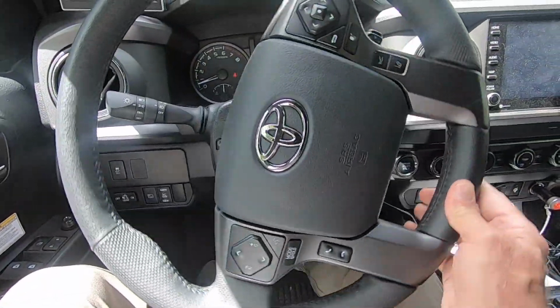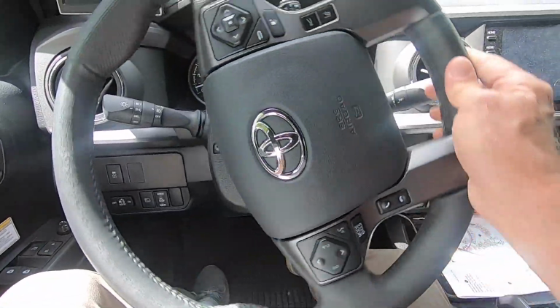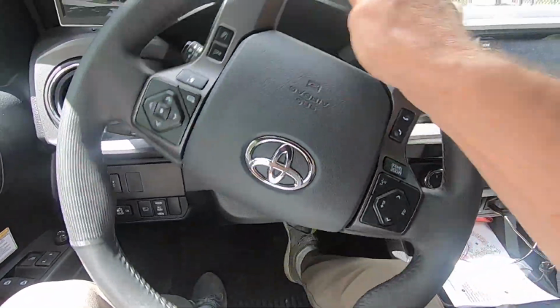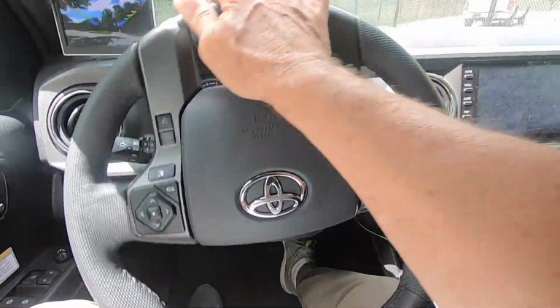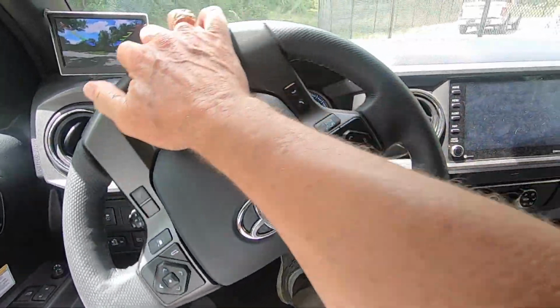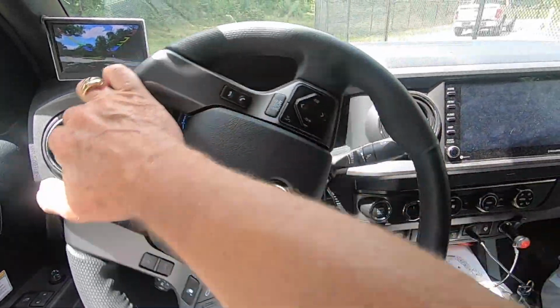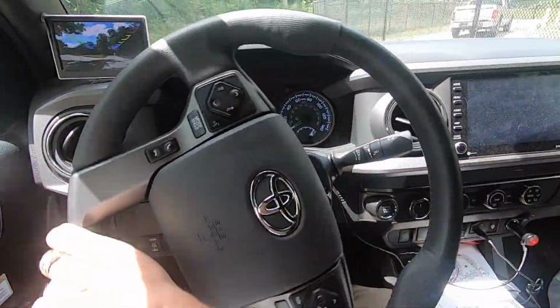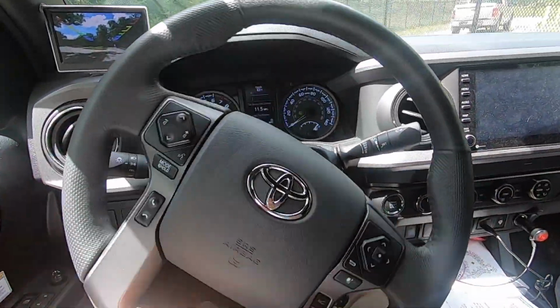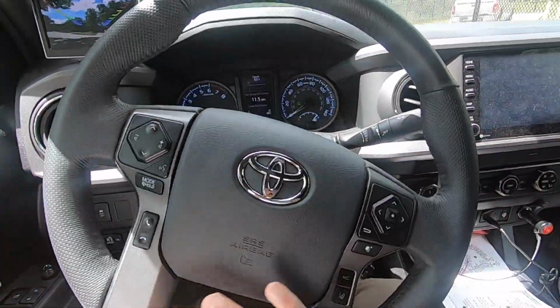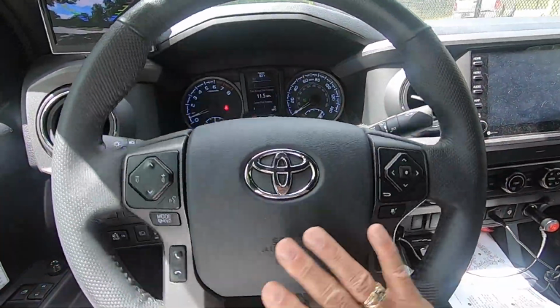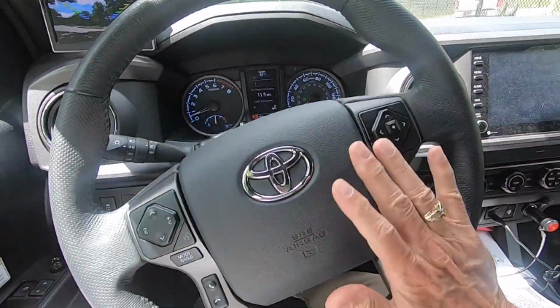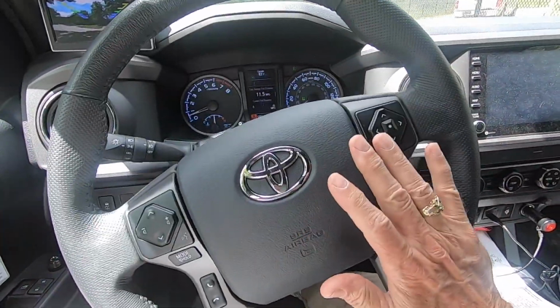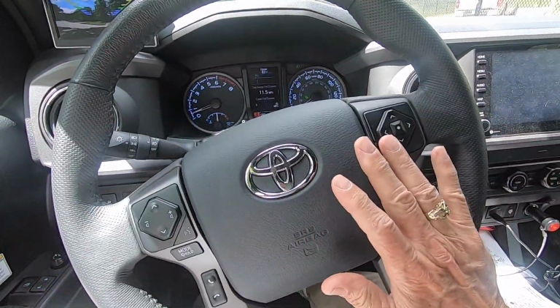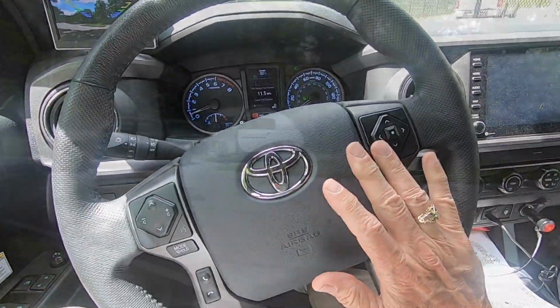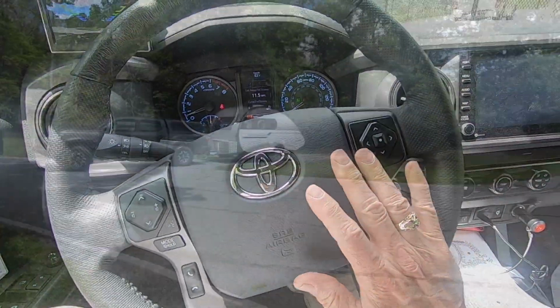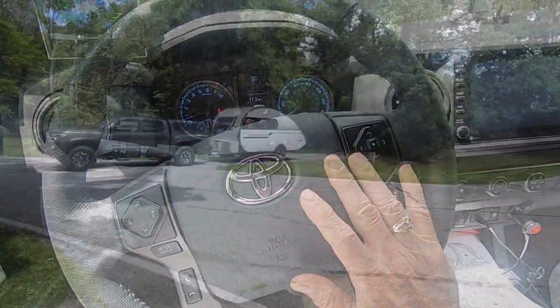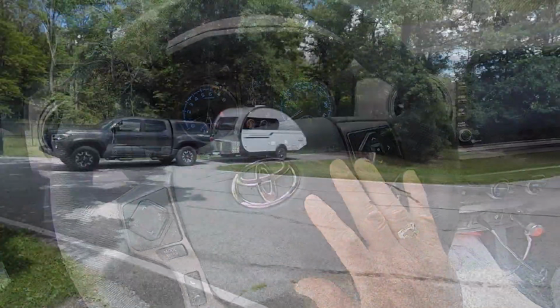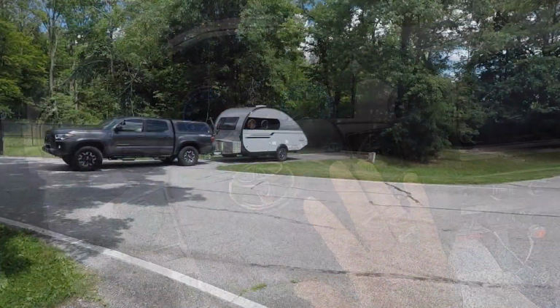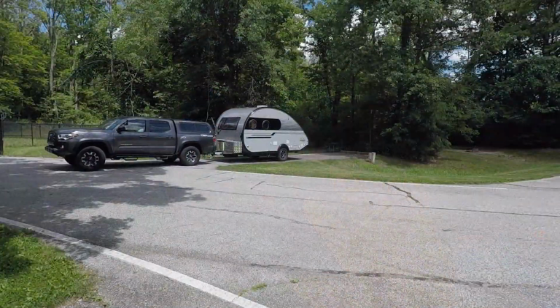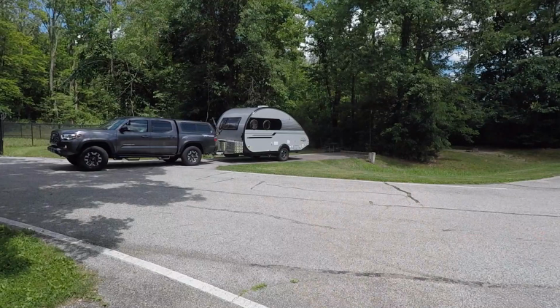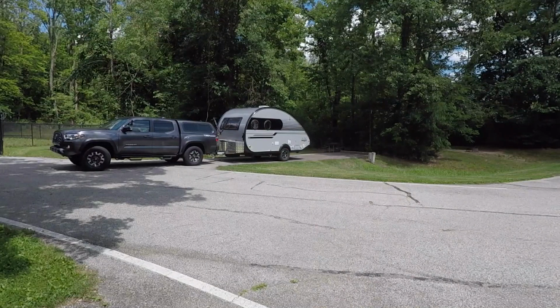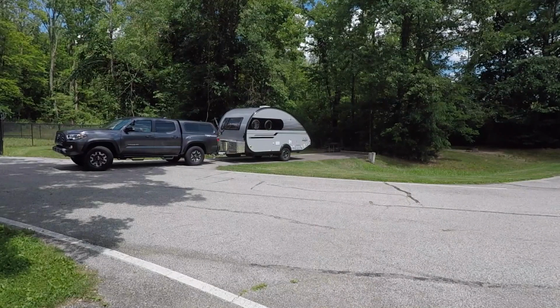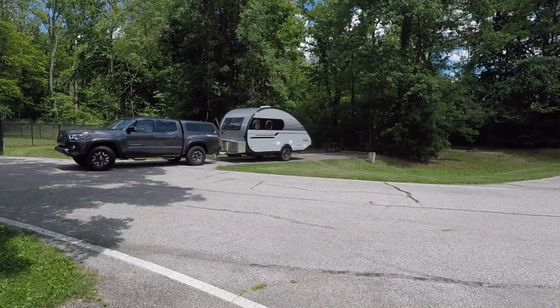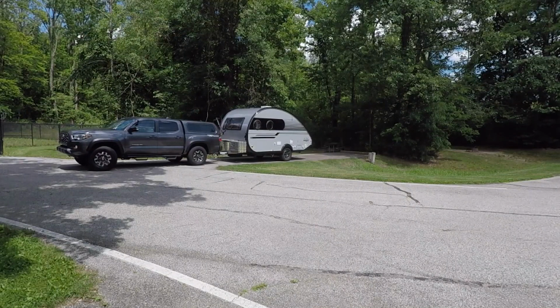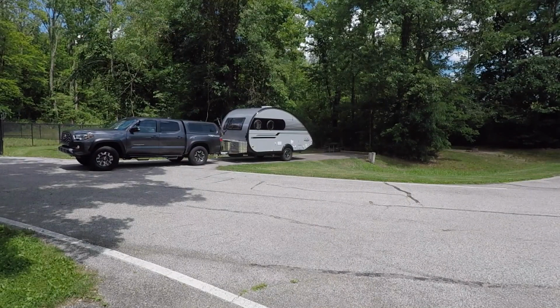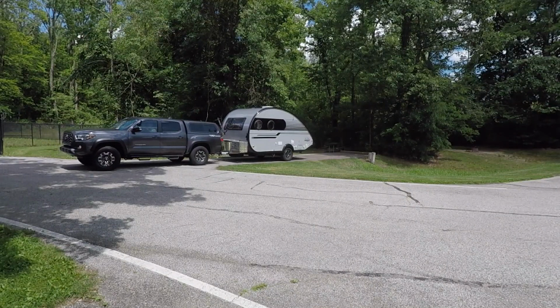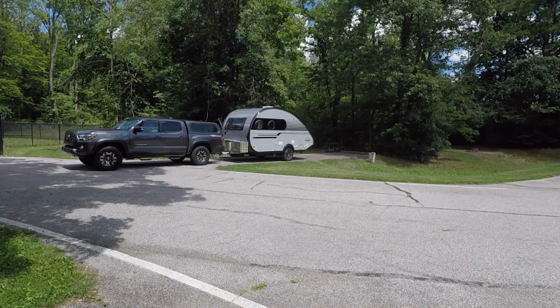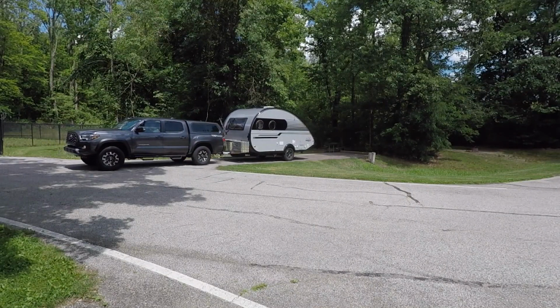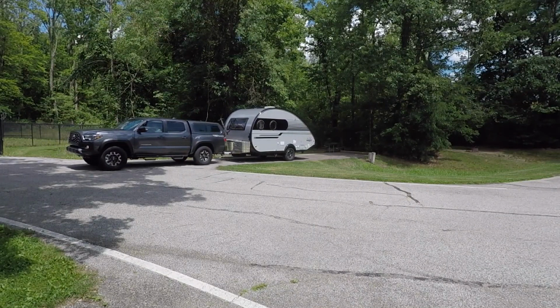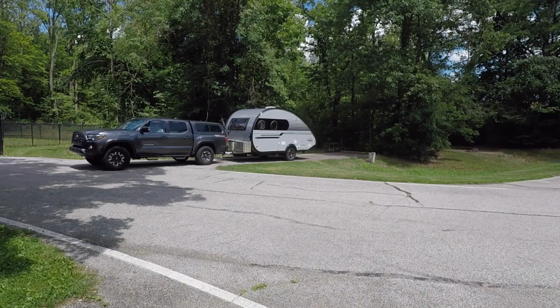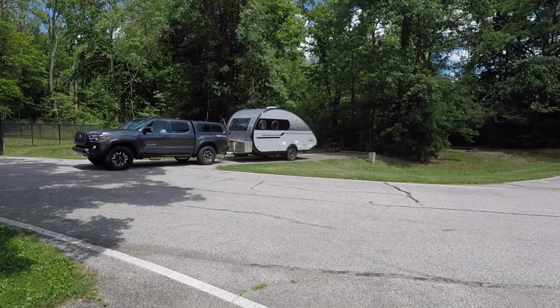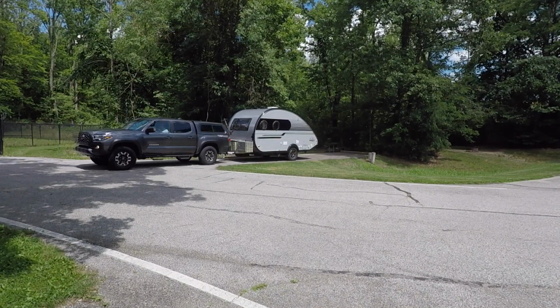The park also features an 18-hole championship-rated public golf course with a pro shop and snack bar. There's also volleyball and basketball courts, horseshoes, and playgrounds in various day-use areas.